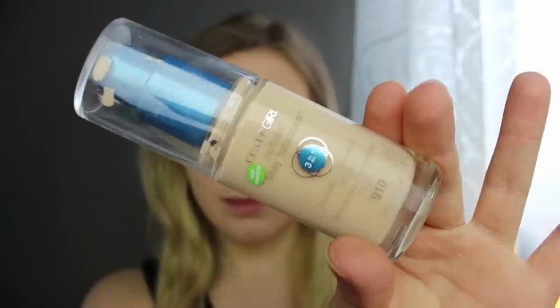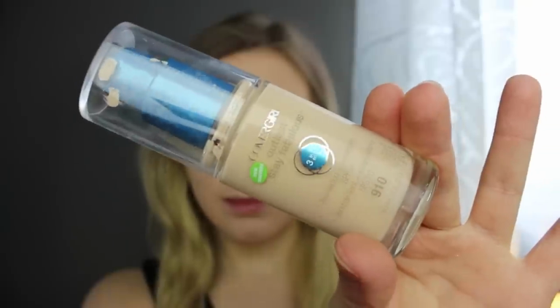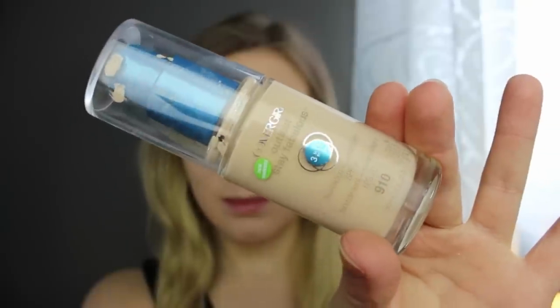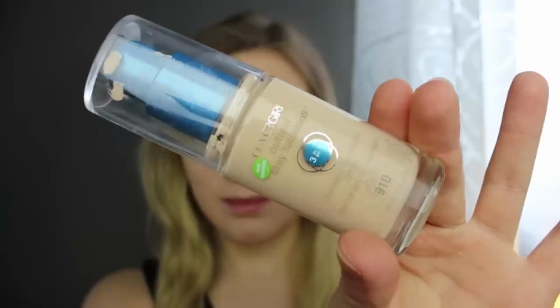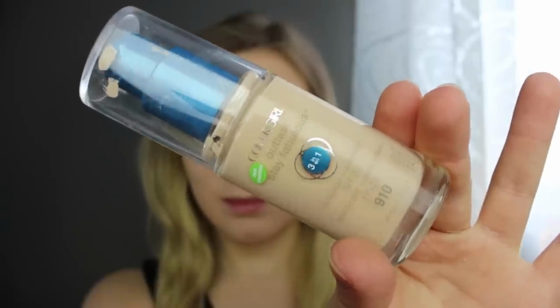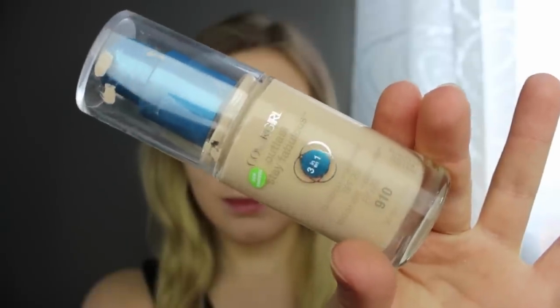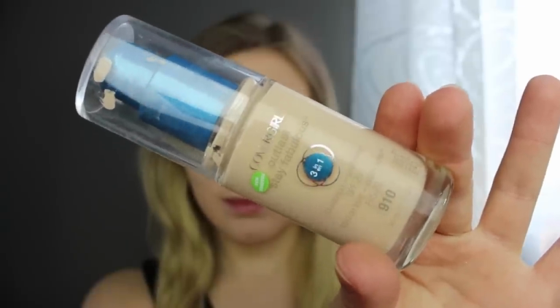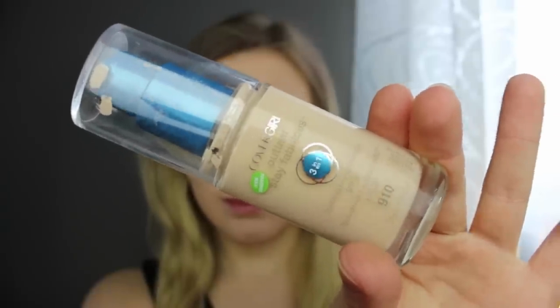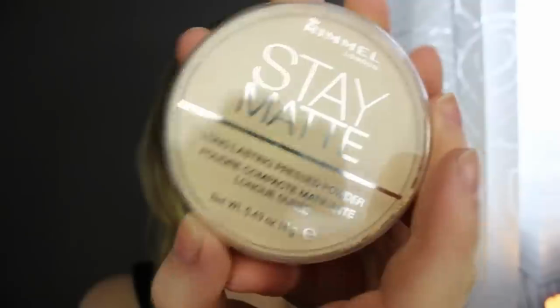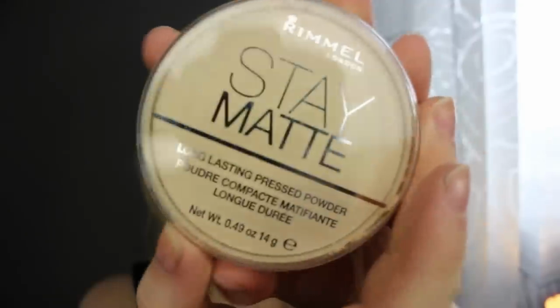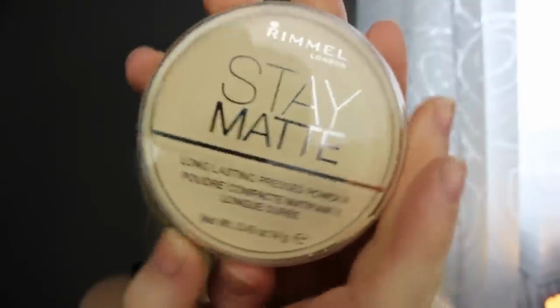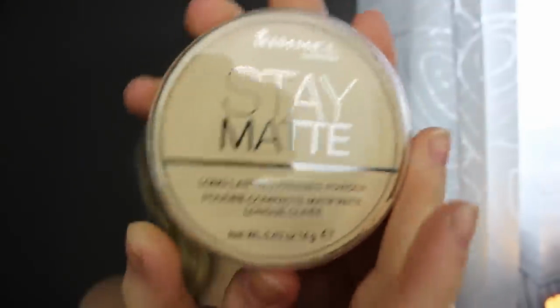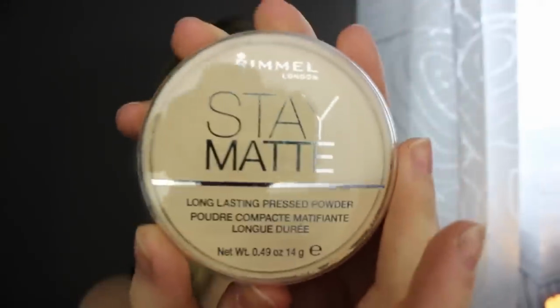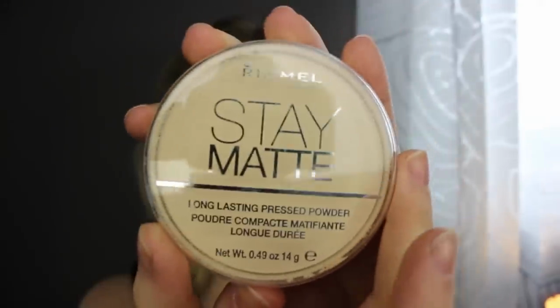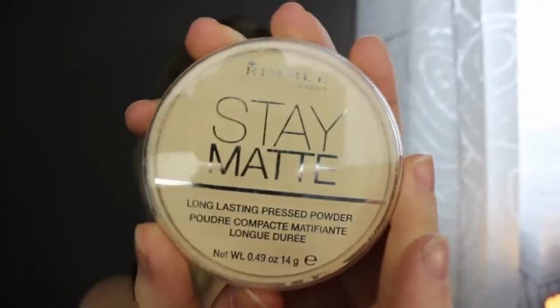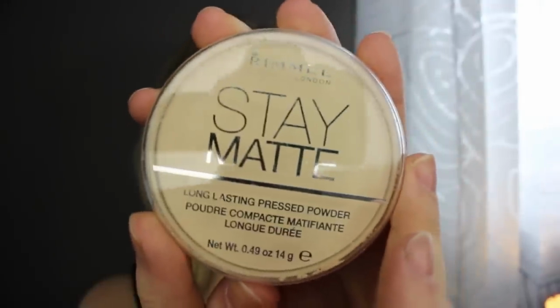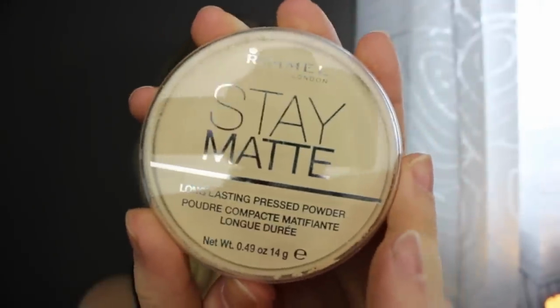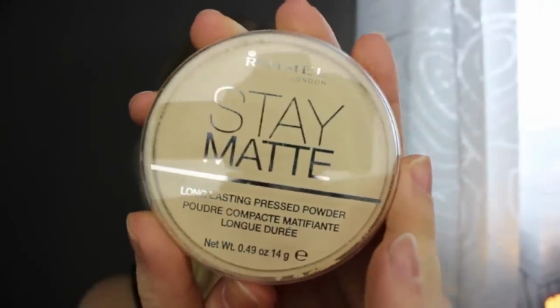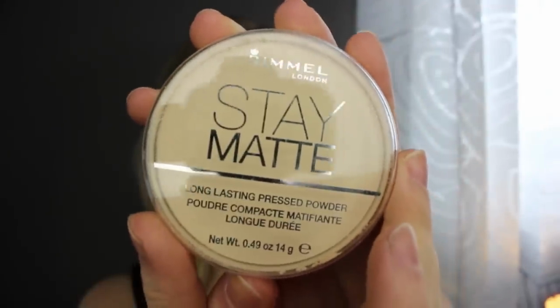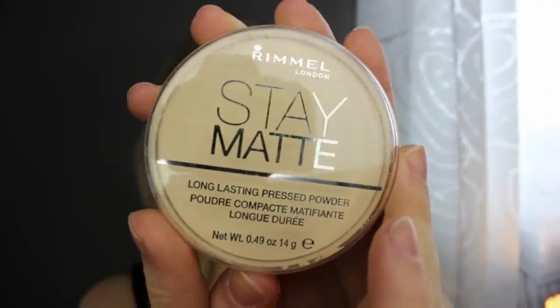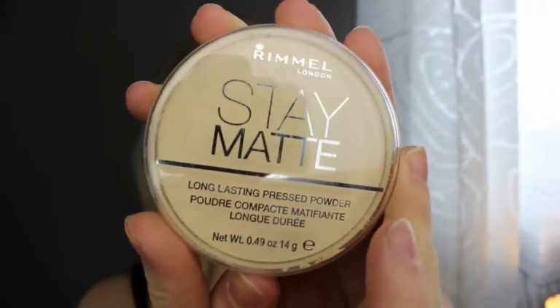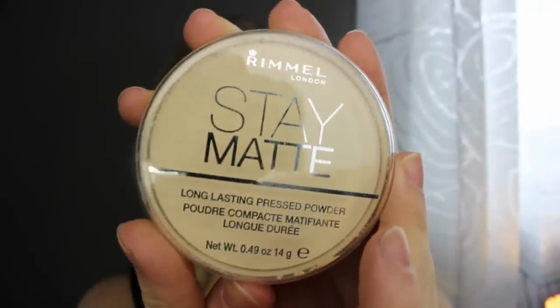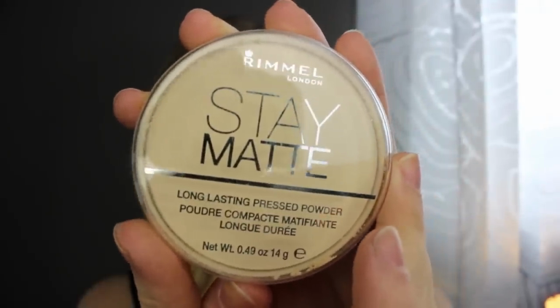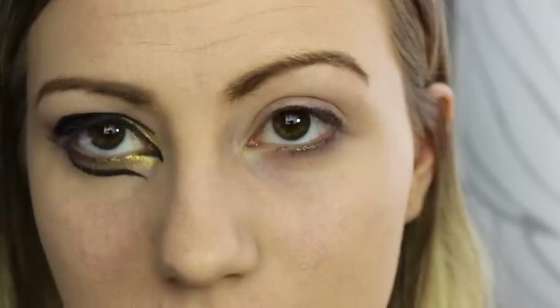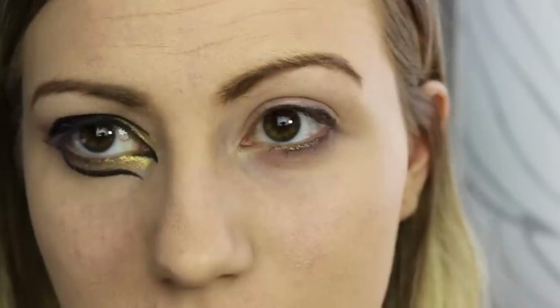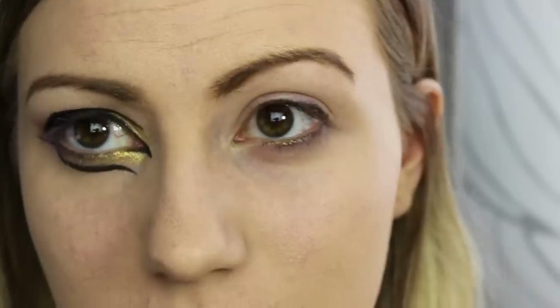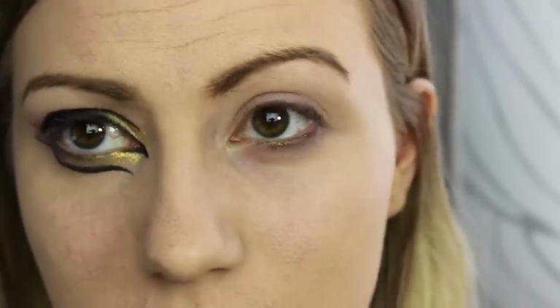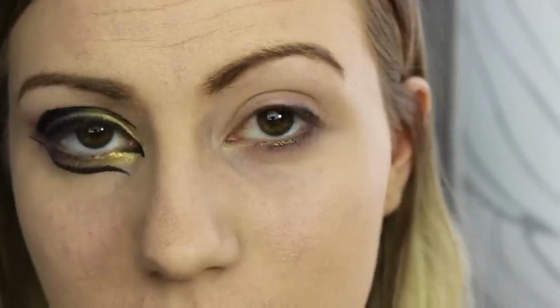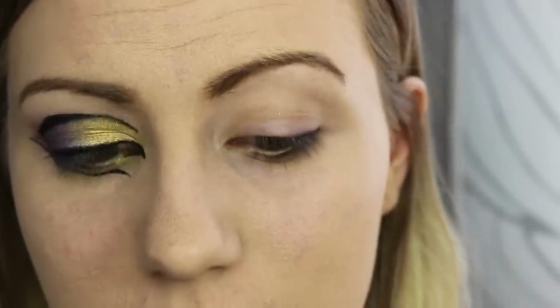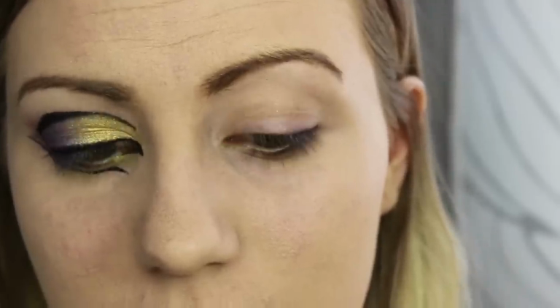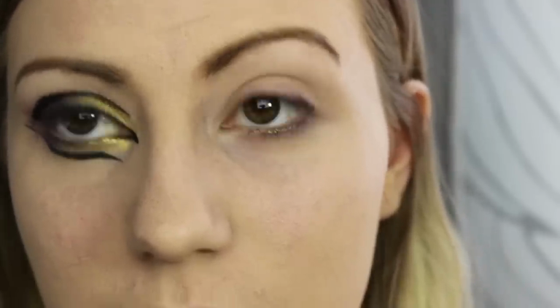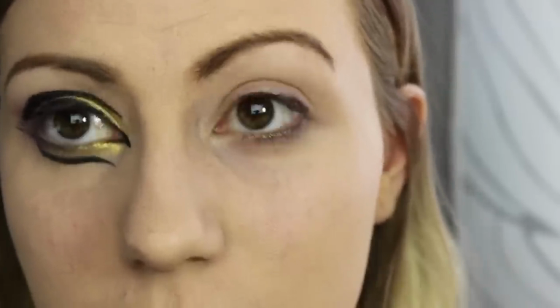I just started off with my CoverGirl 3-in-1 foundation, and I set it all with my Rimmel Stay Matte.